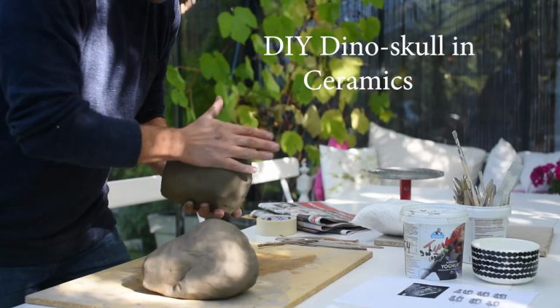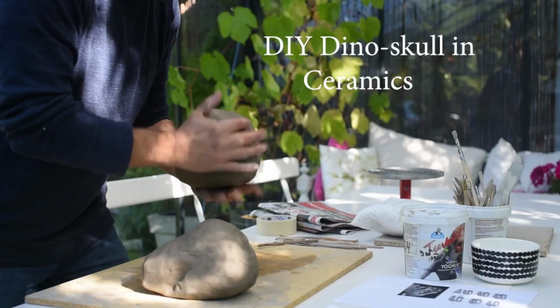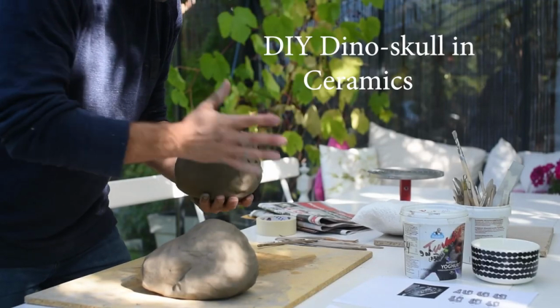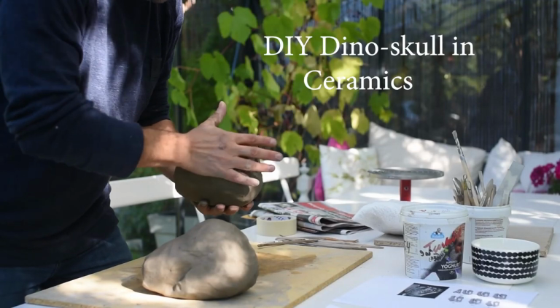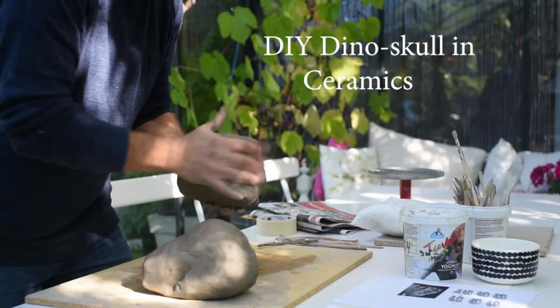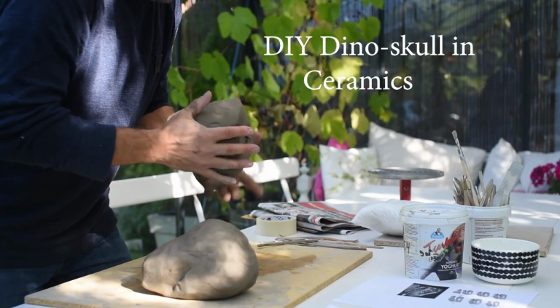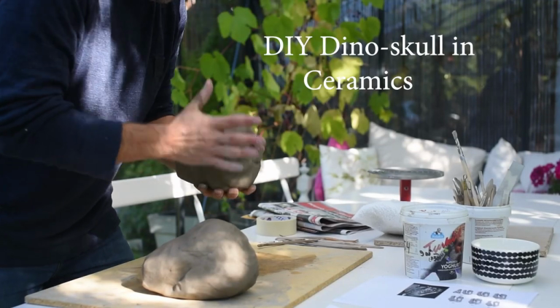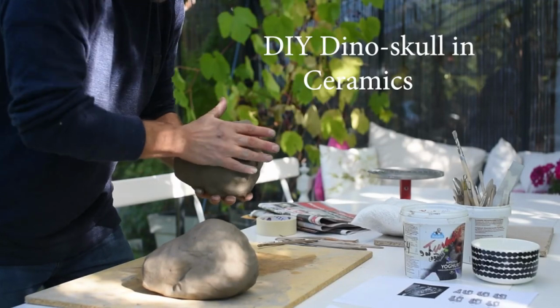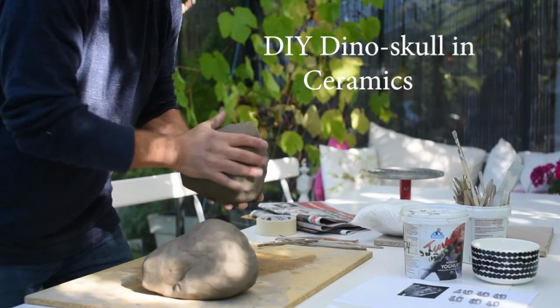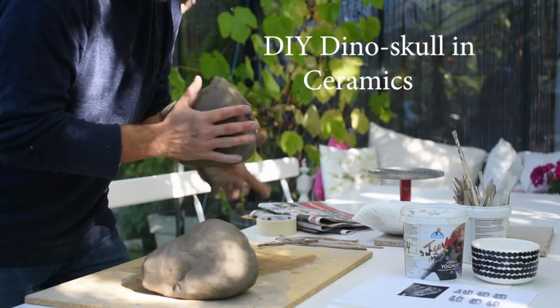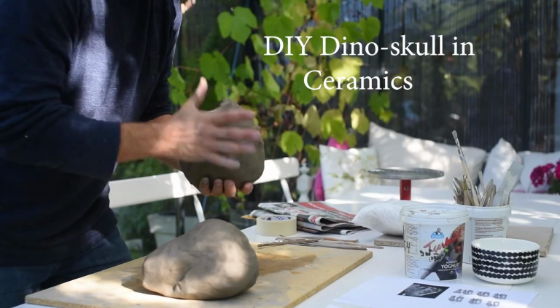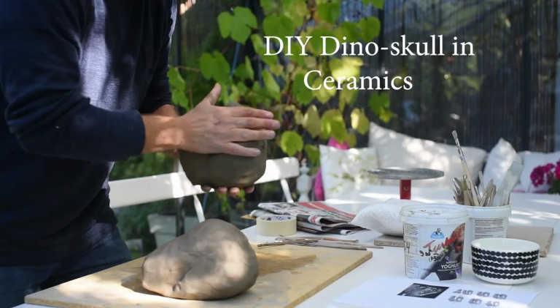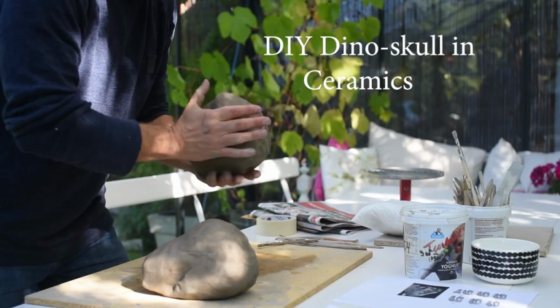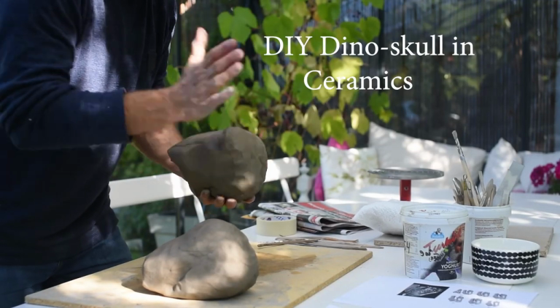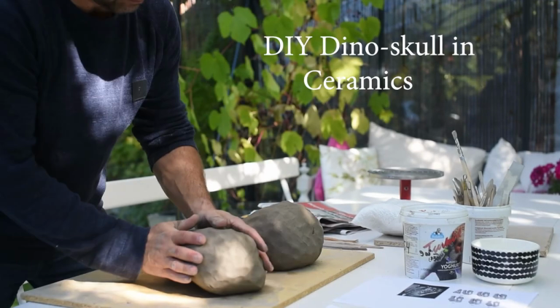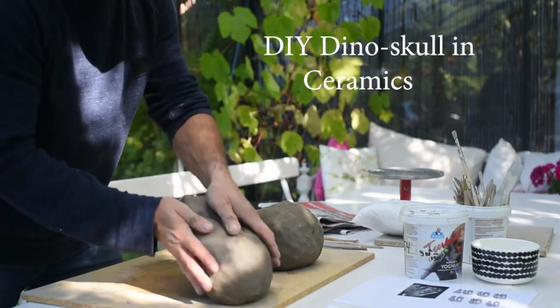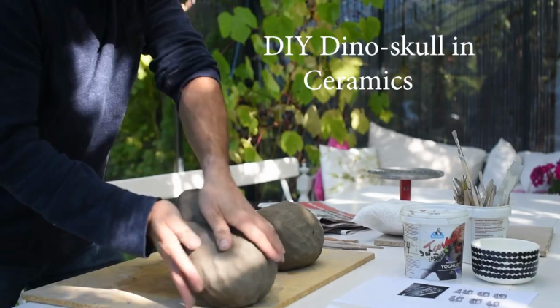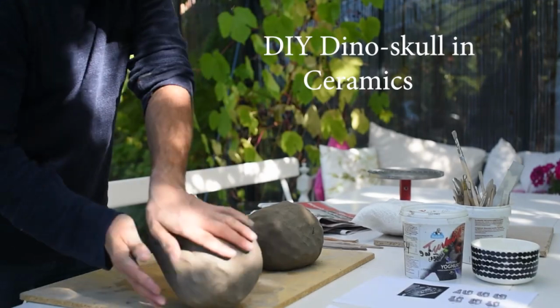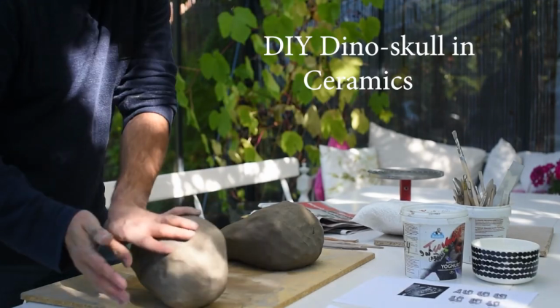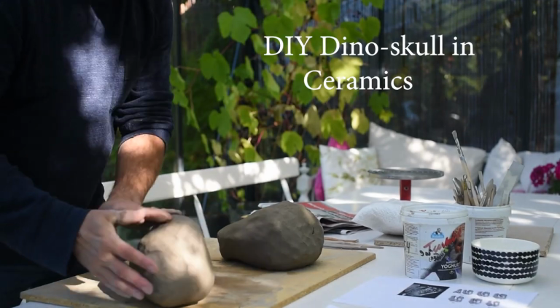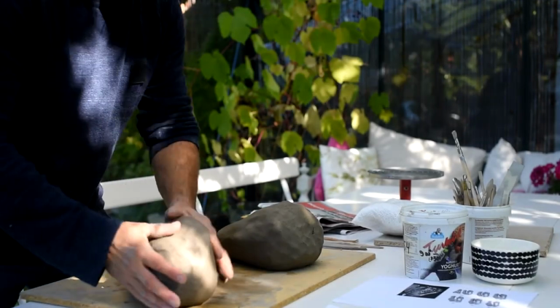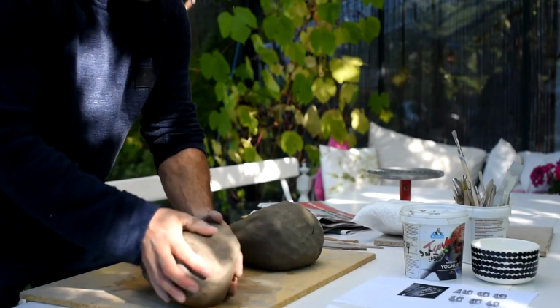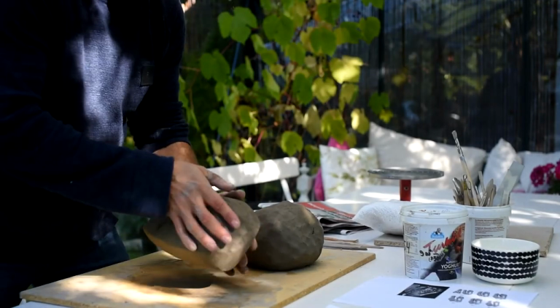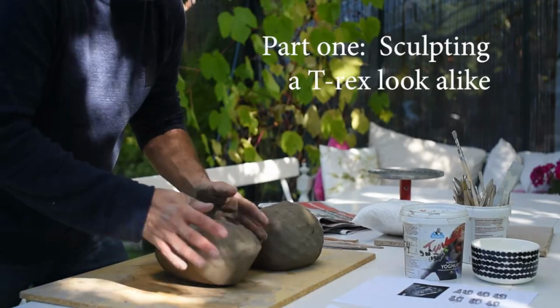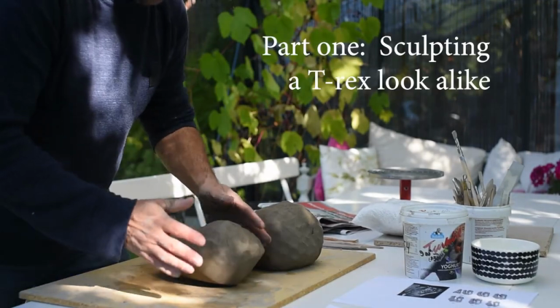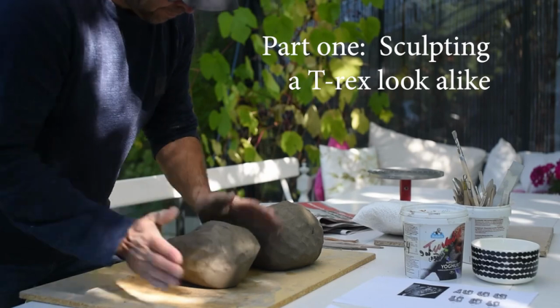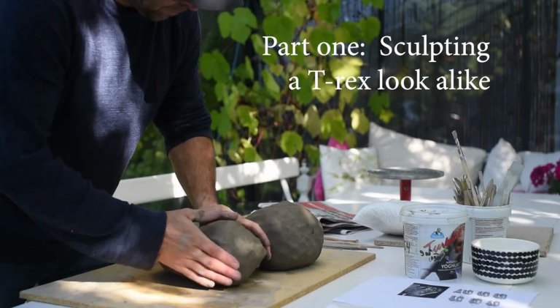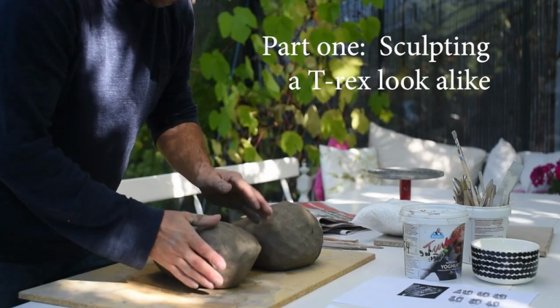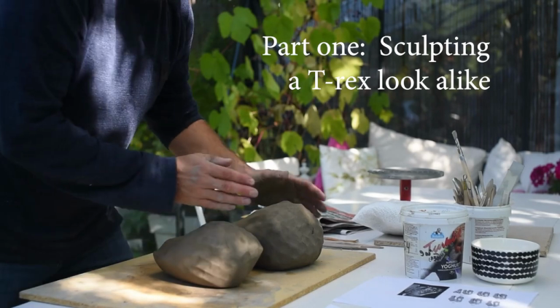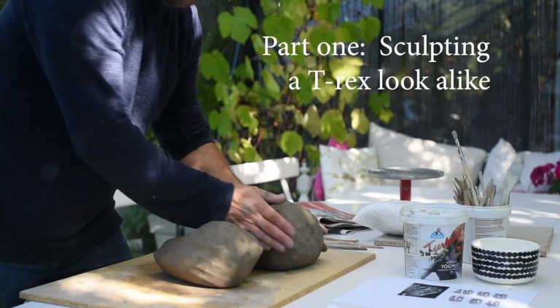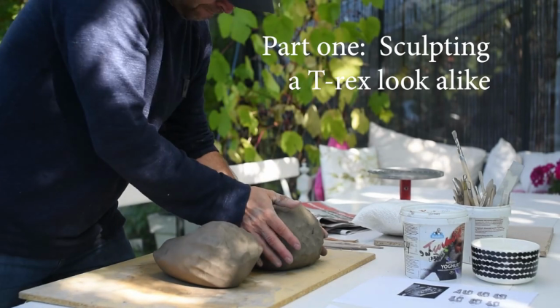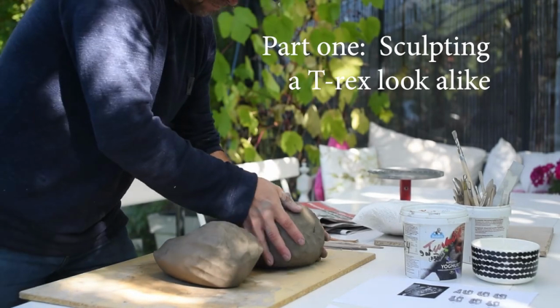Hello there and welcome back to my channel. Today I will make a dinosaur skull.